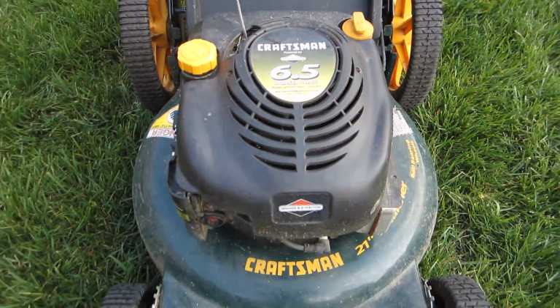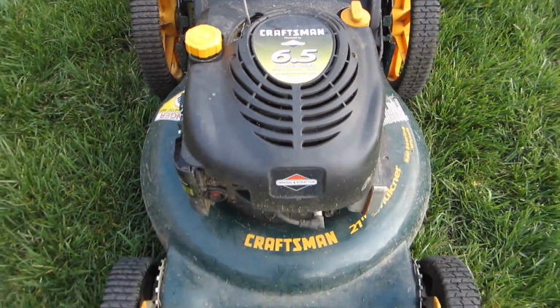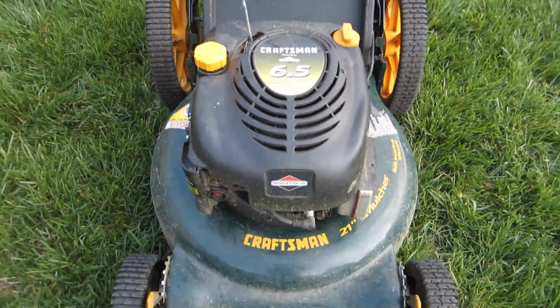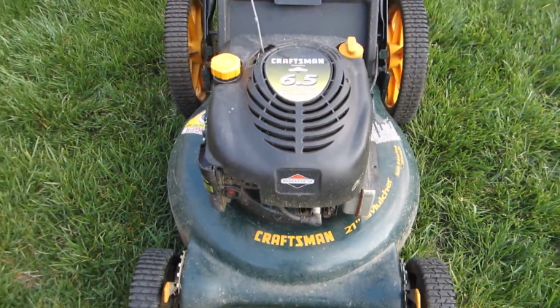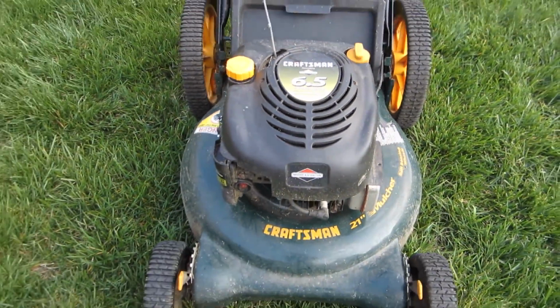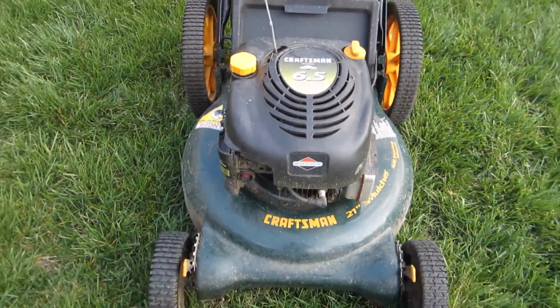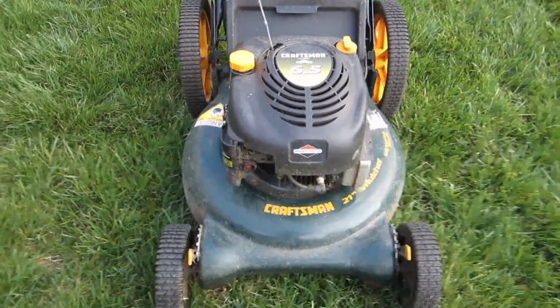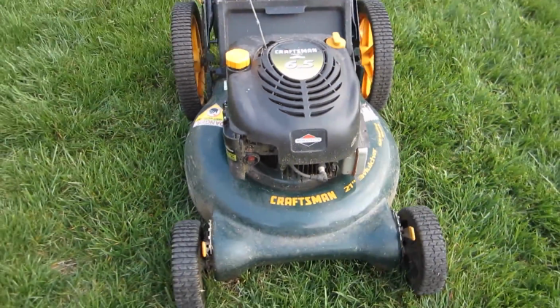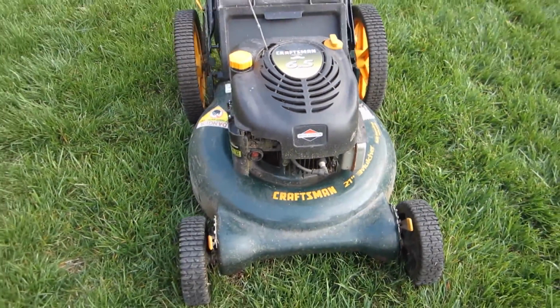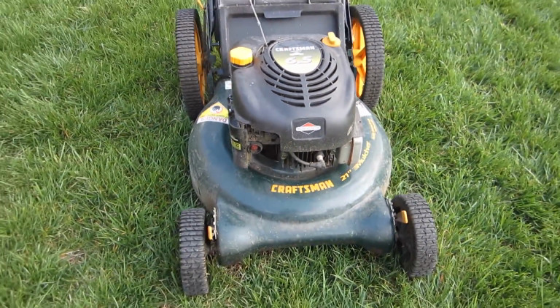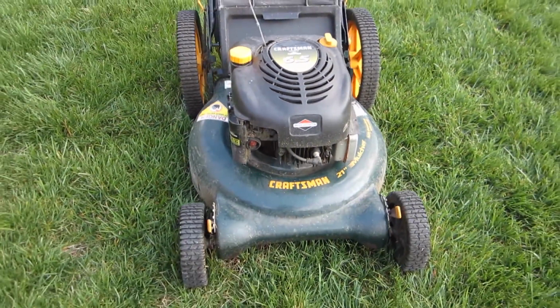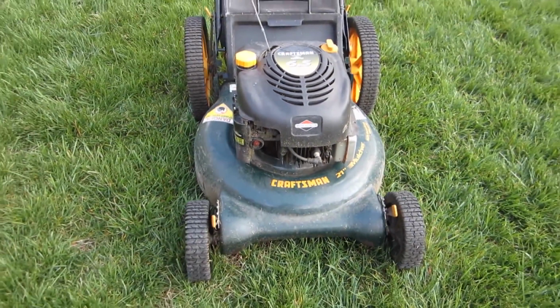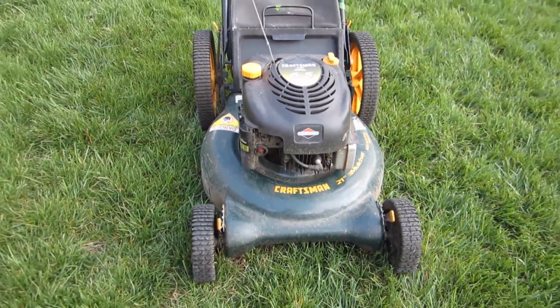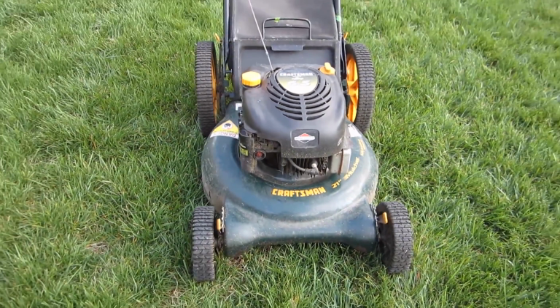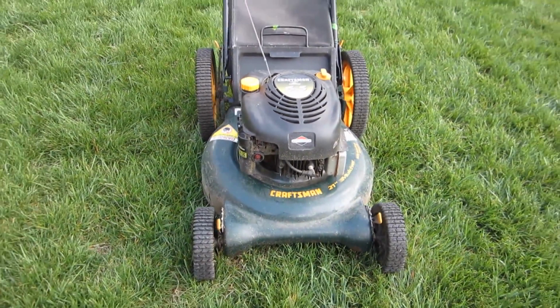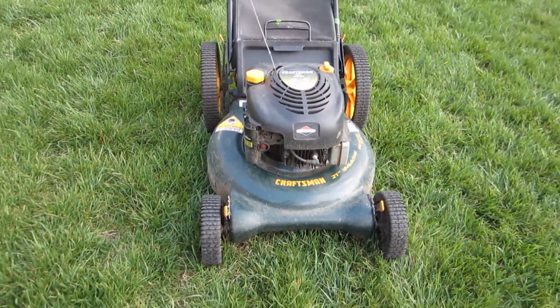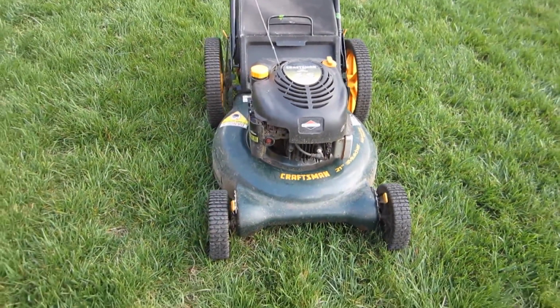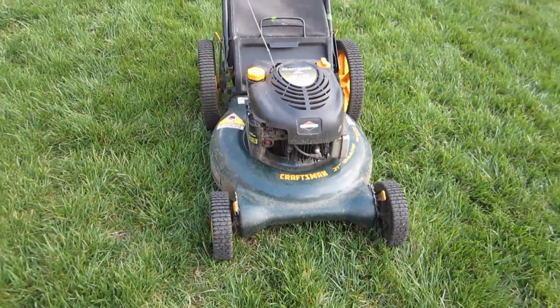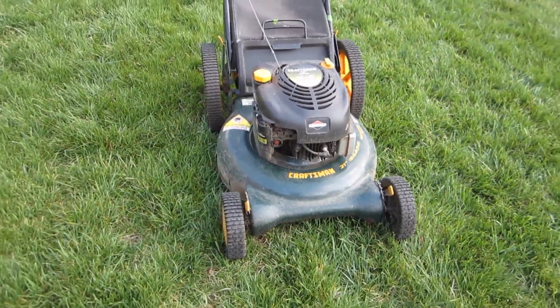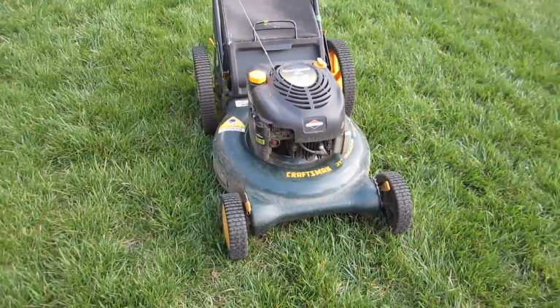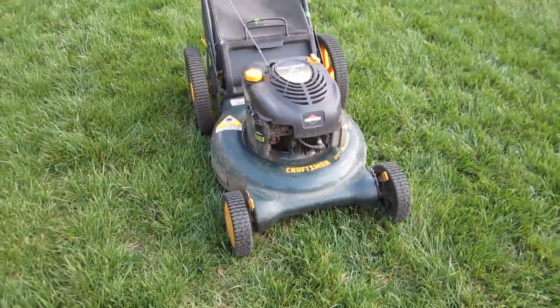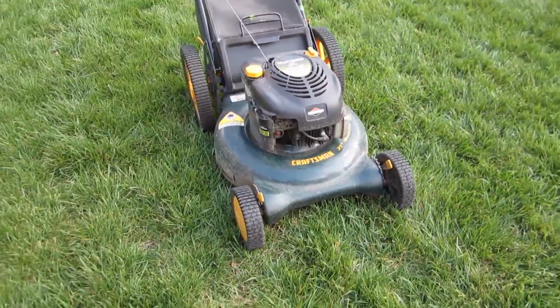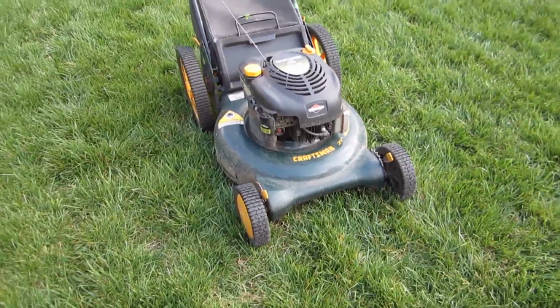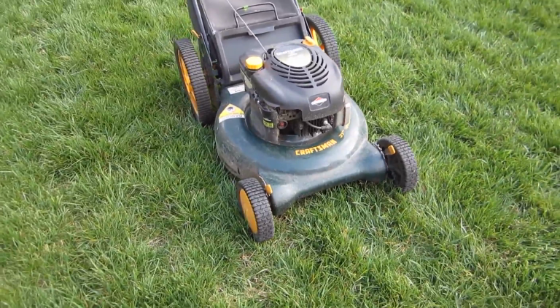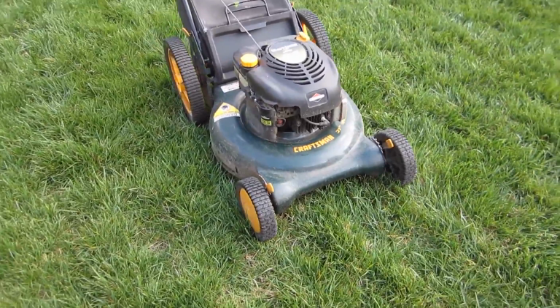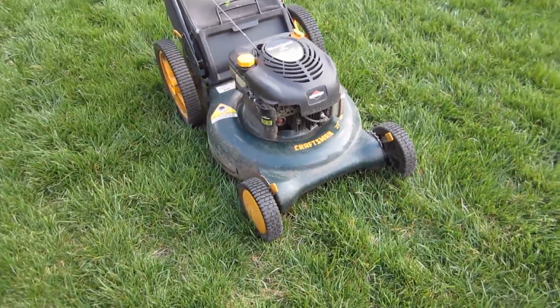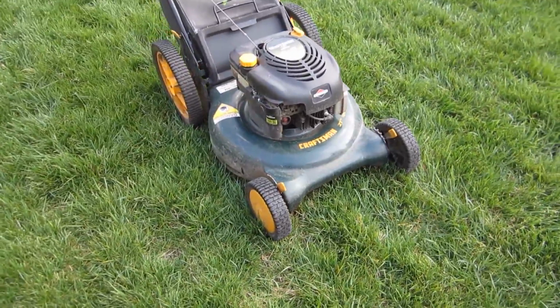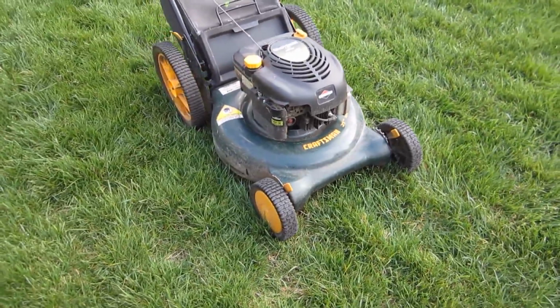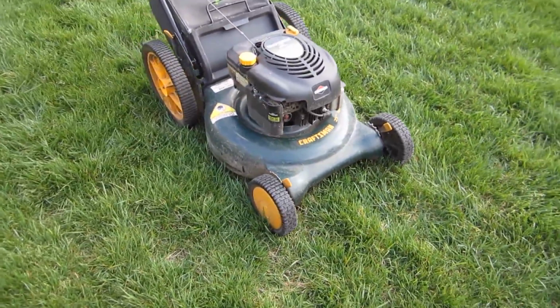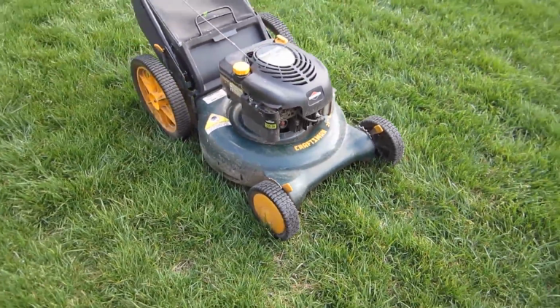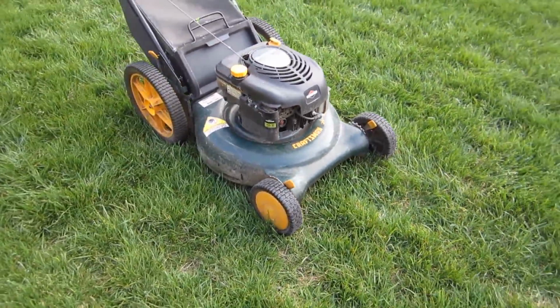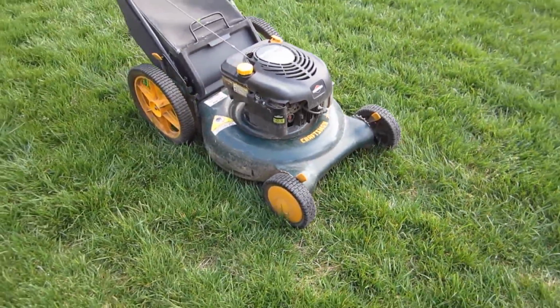This was $30. The guy had moved, sold his house, and had this in storage after moving to an apartment for a year.